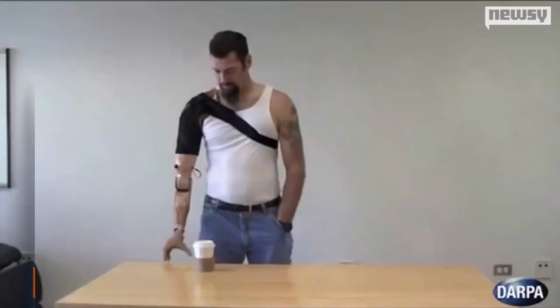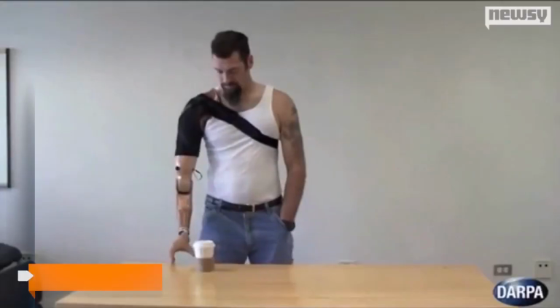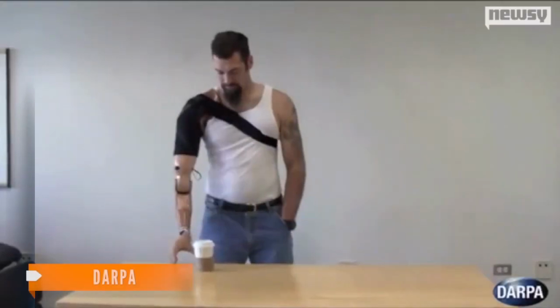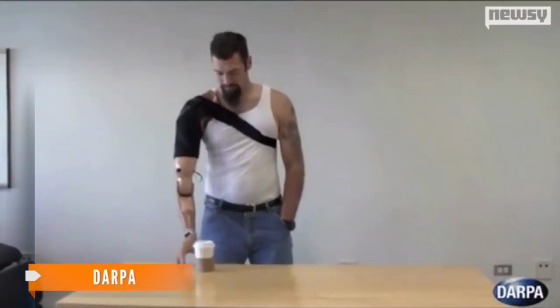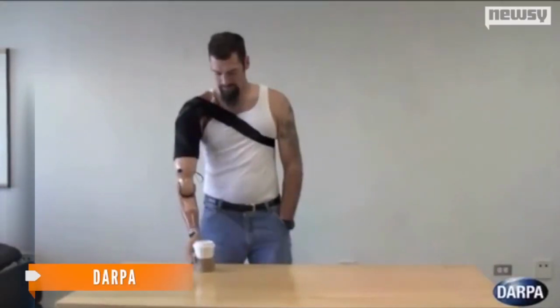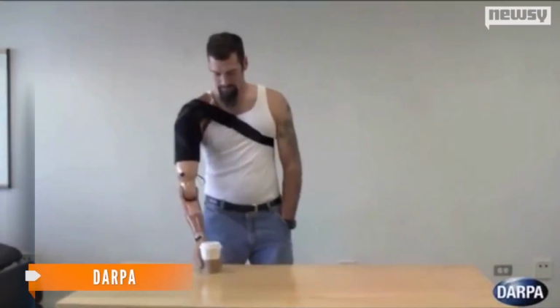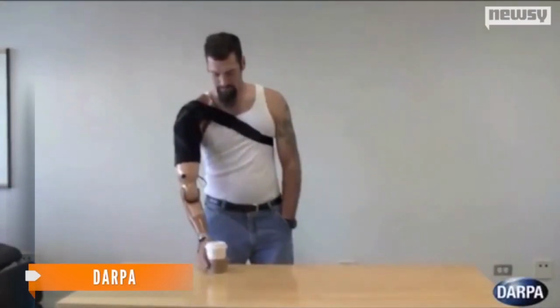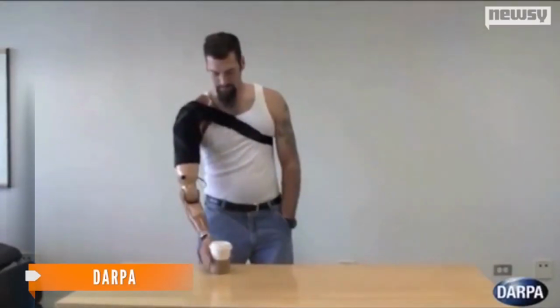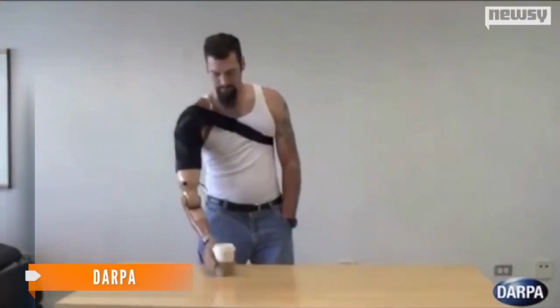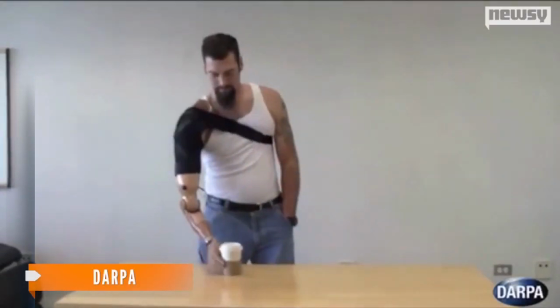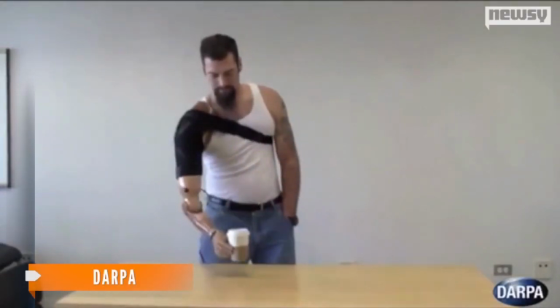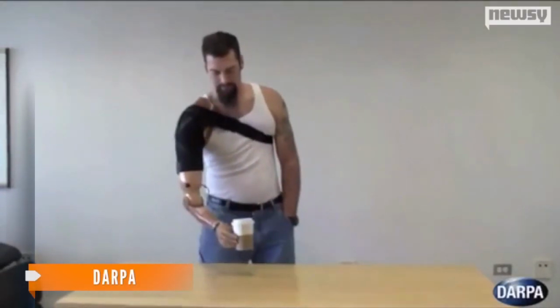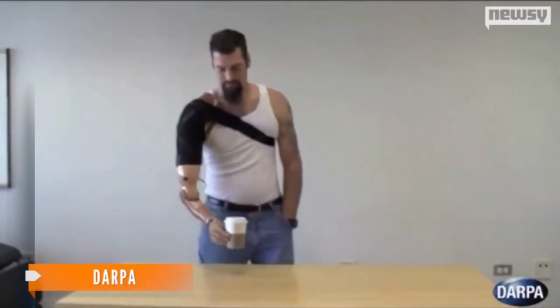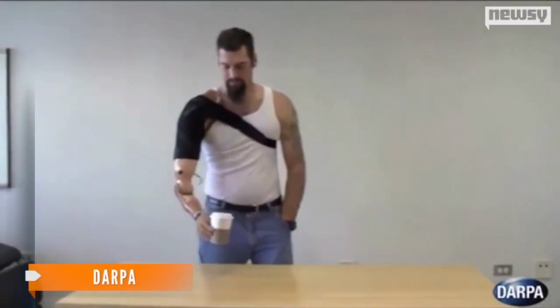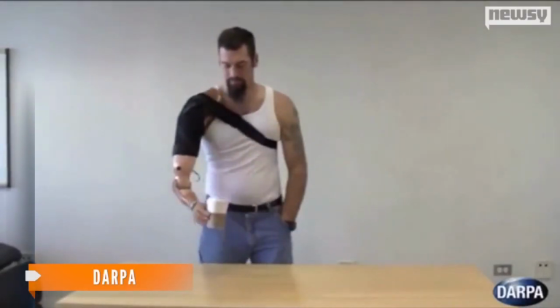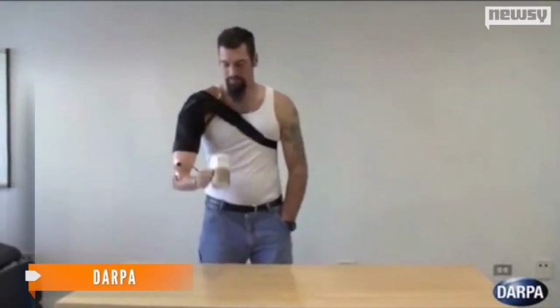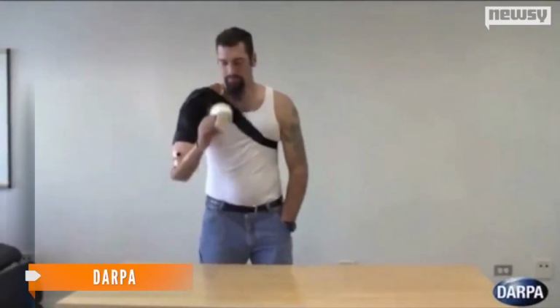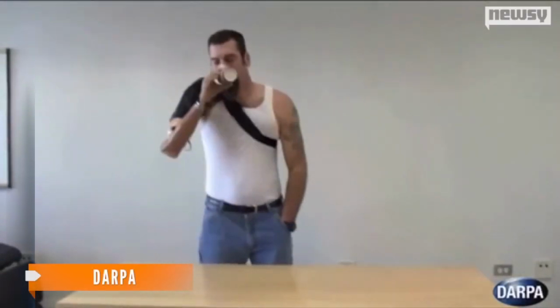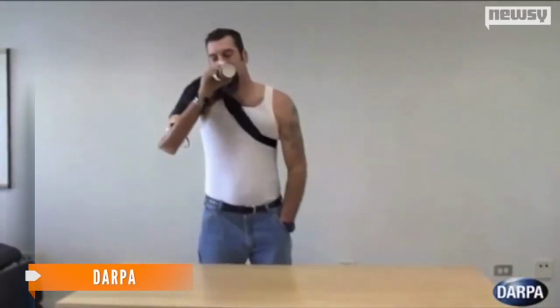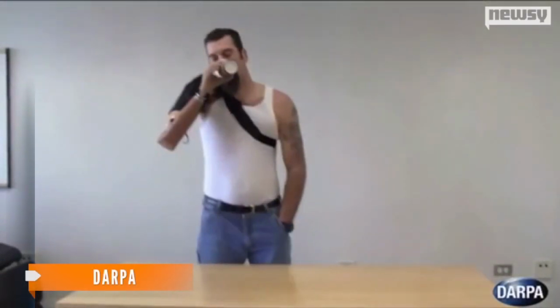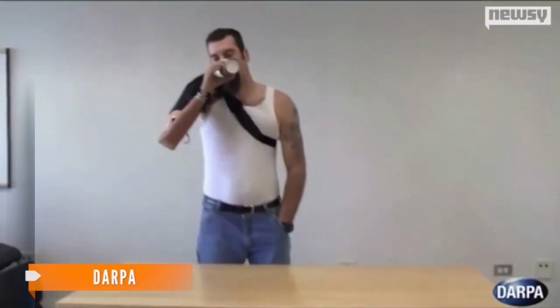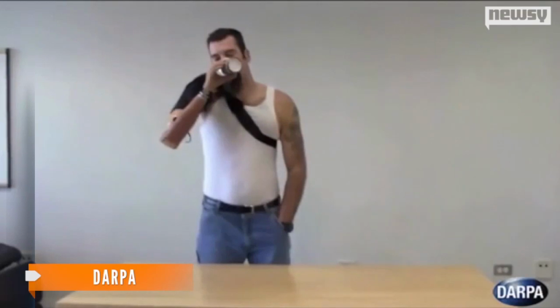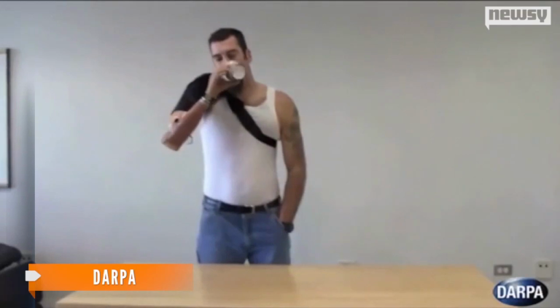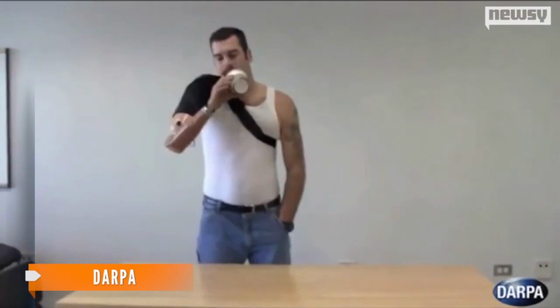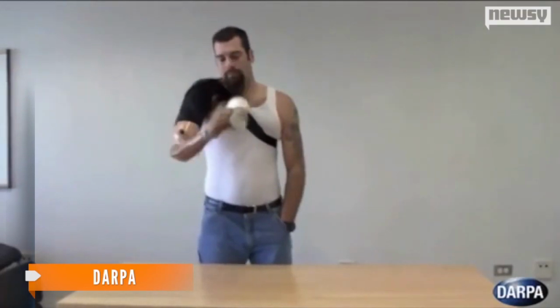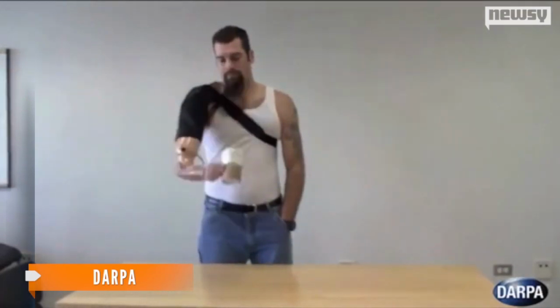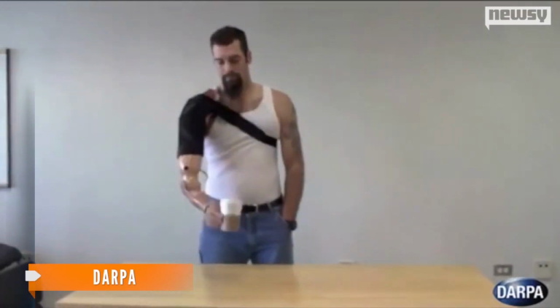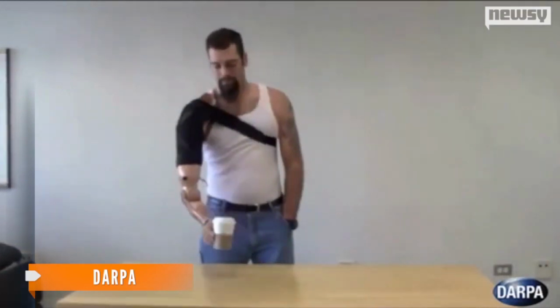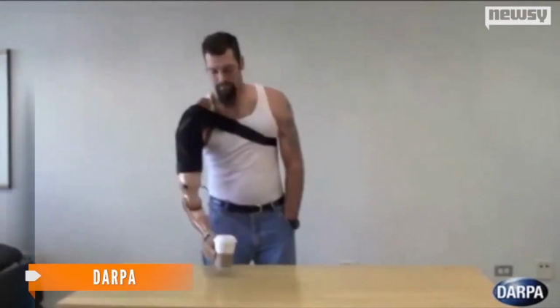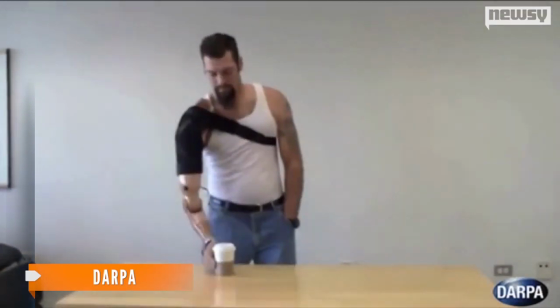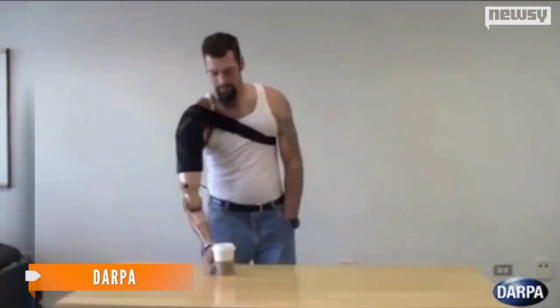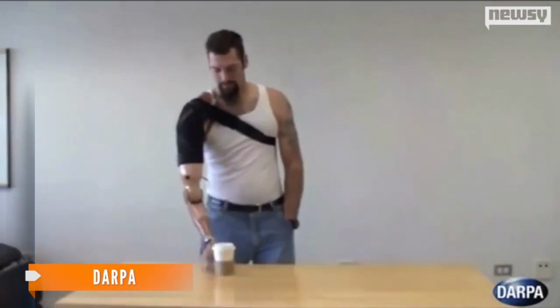This prosthetic limb joins a few others already operating on brain power. DARPA created an arm that moves via neural interface technology.